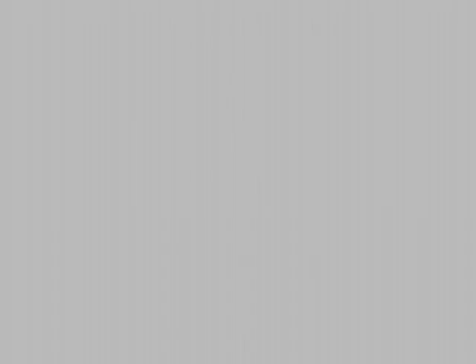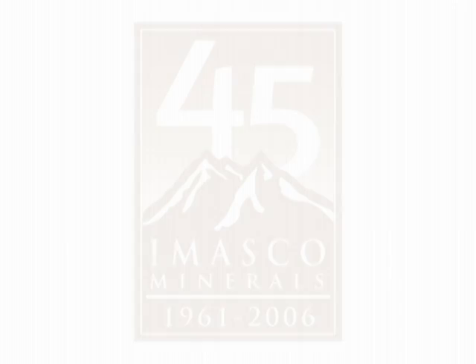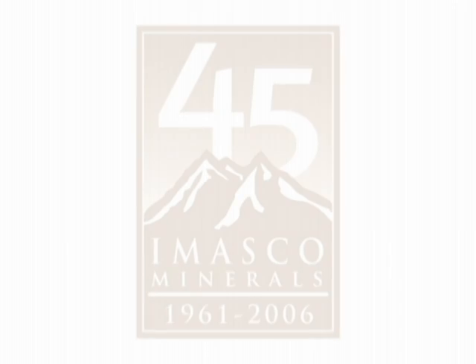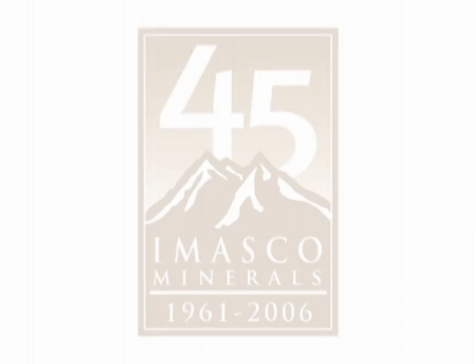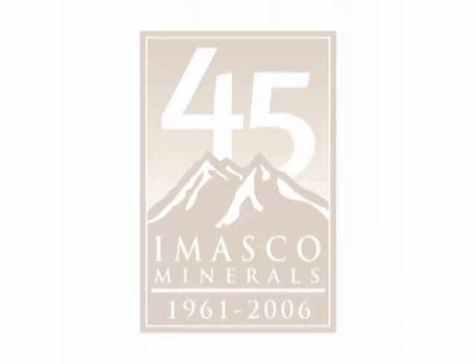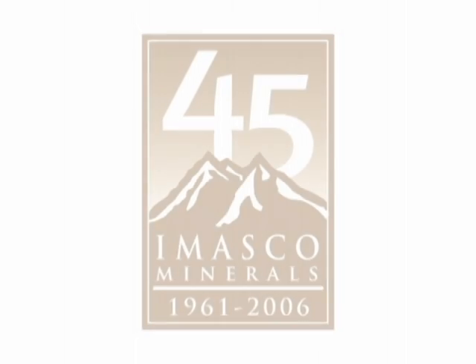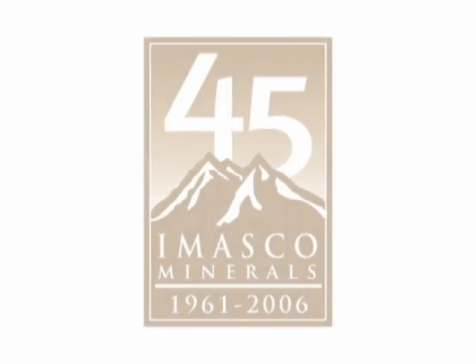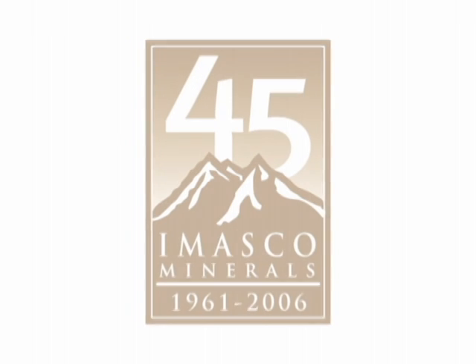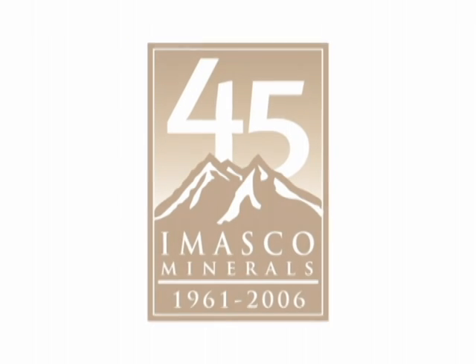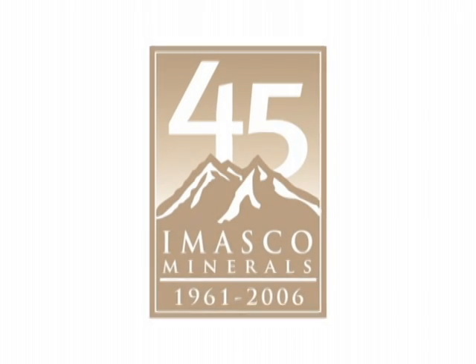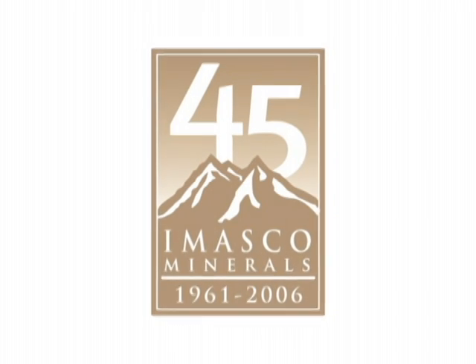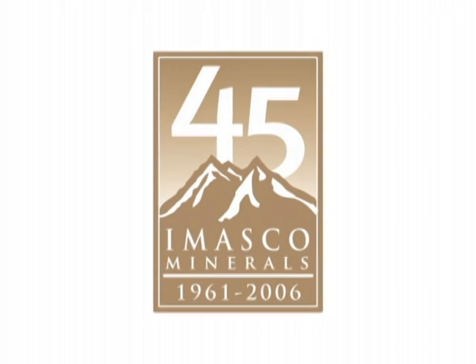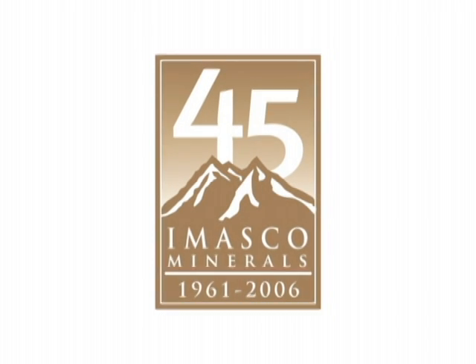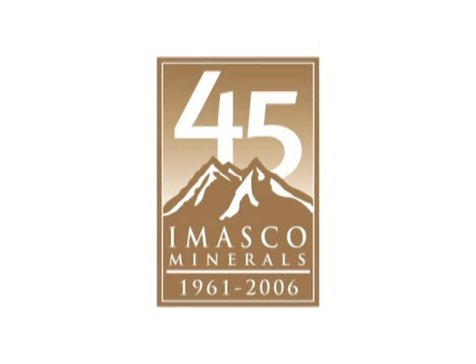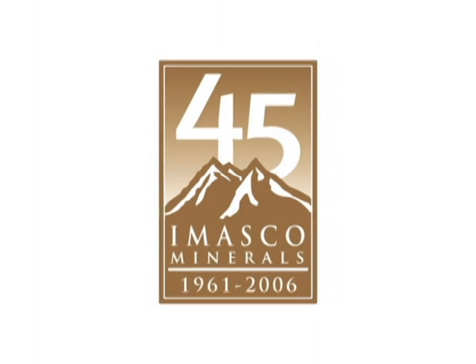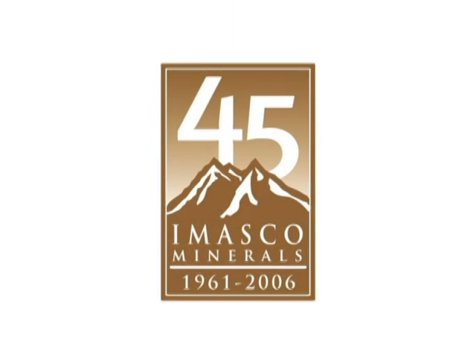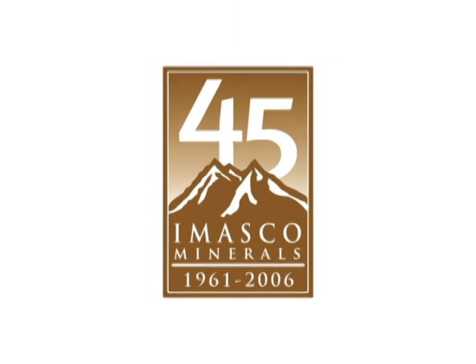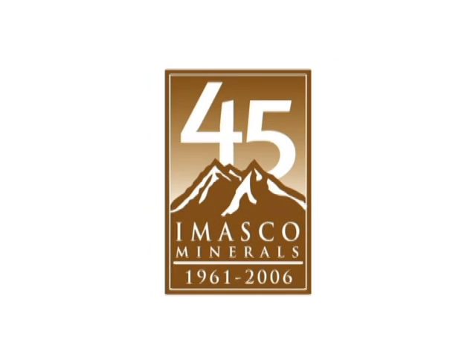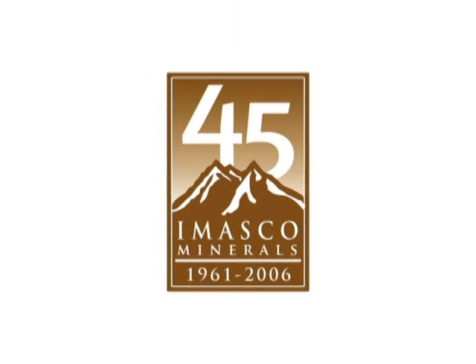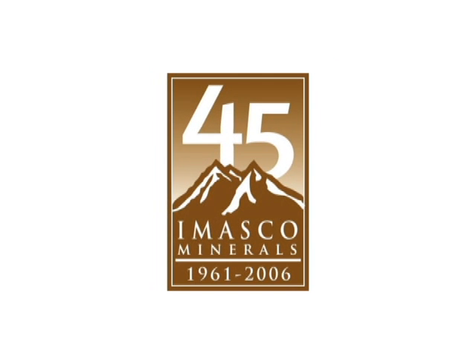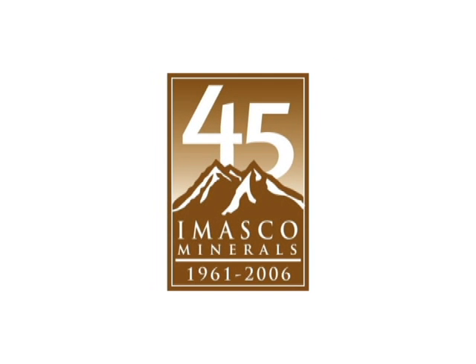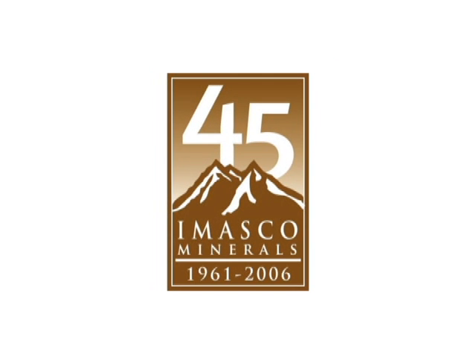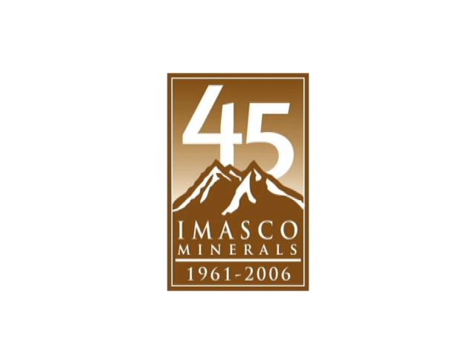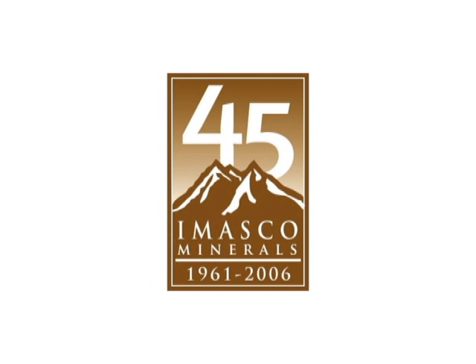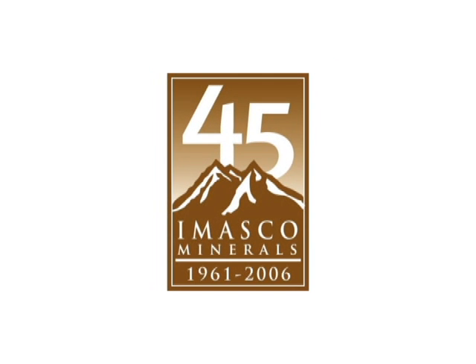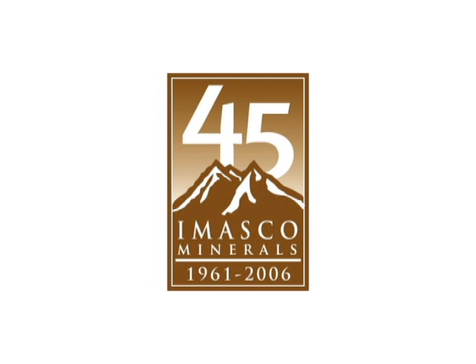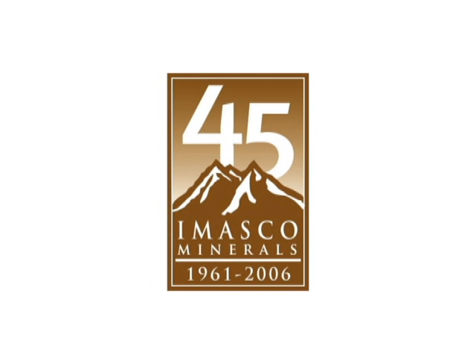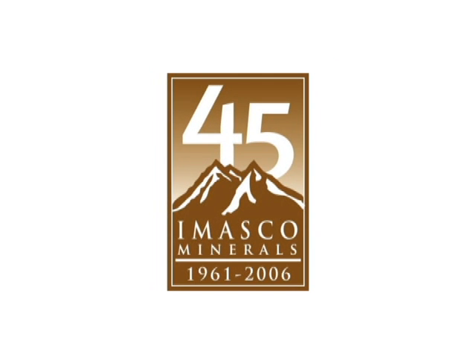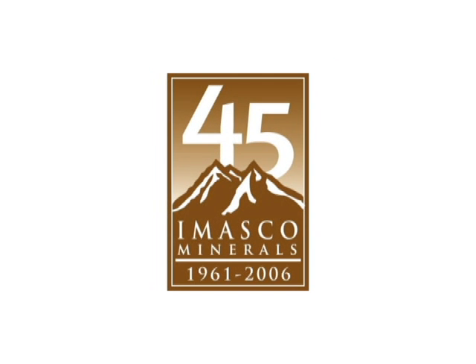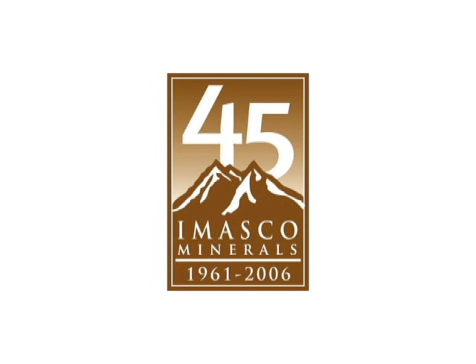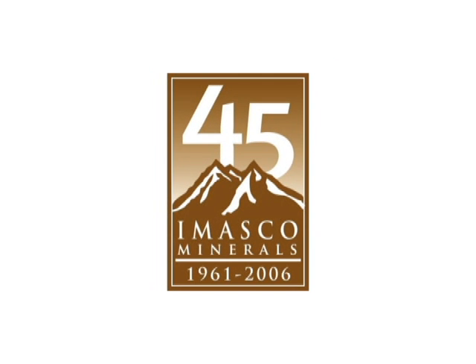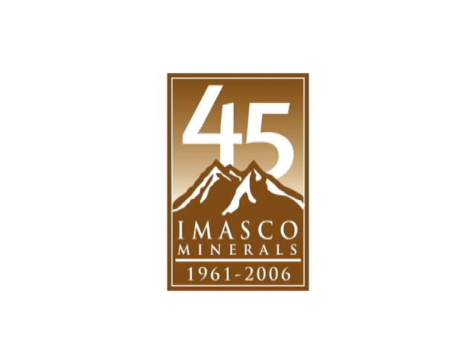This video is presented by Amasco Minerals Incorporated, proudly celebrating 45 years in the business.